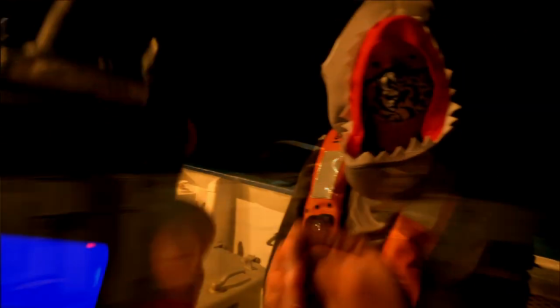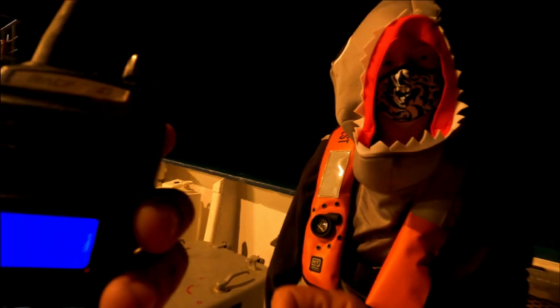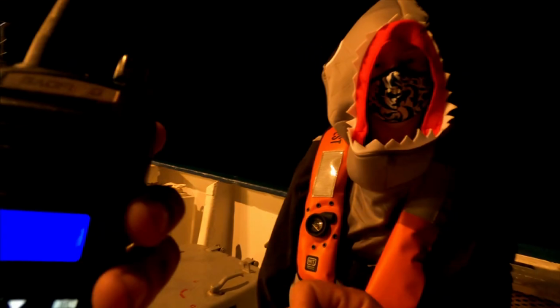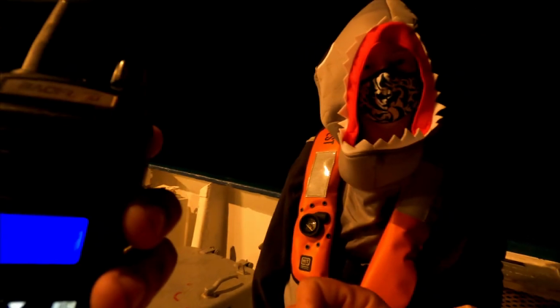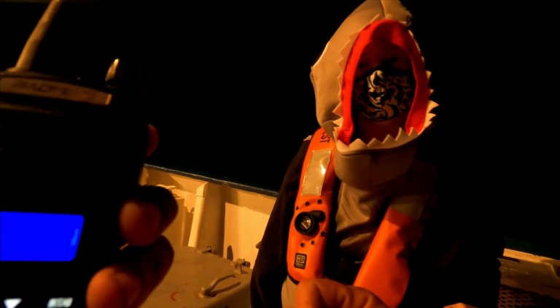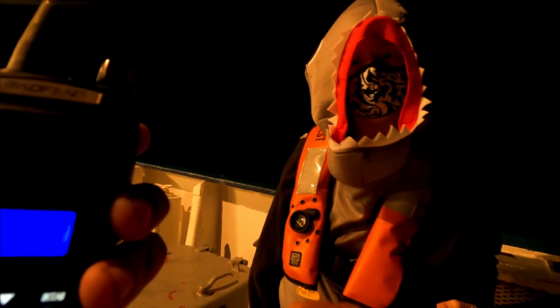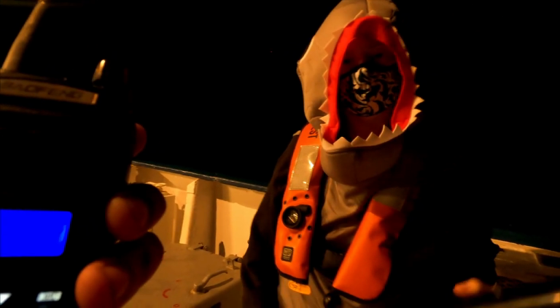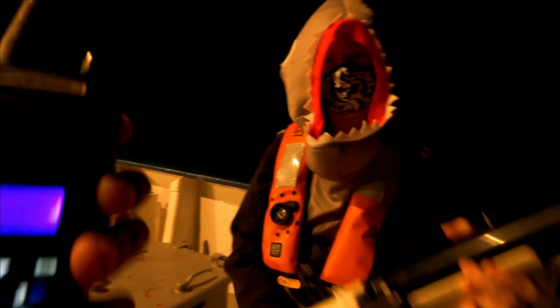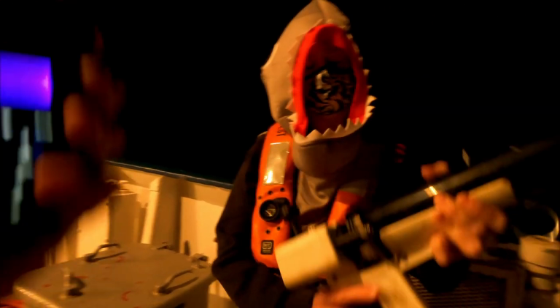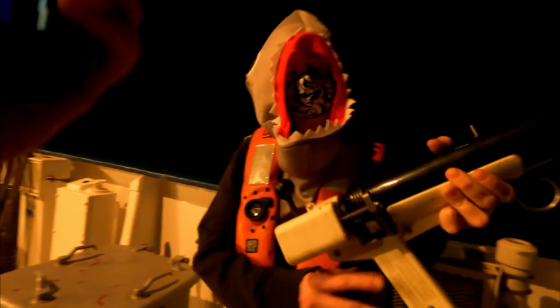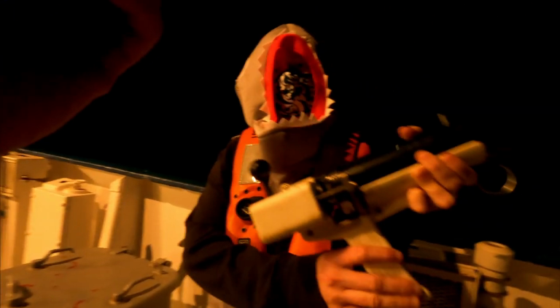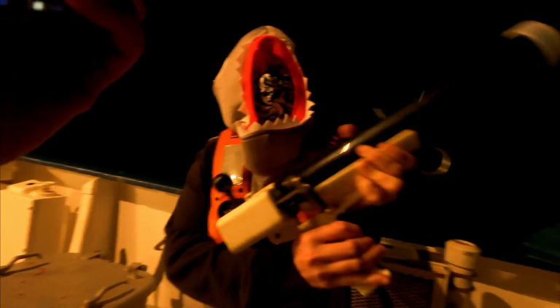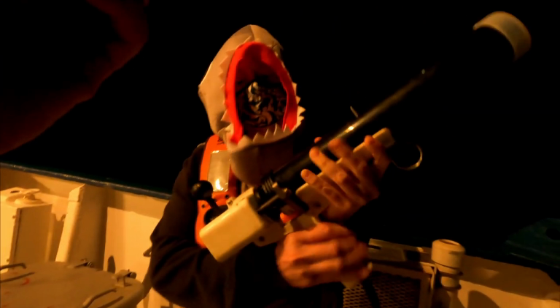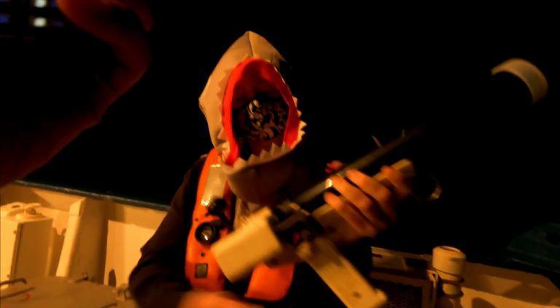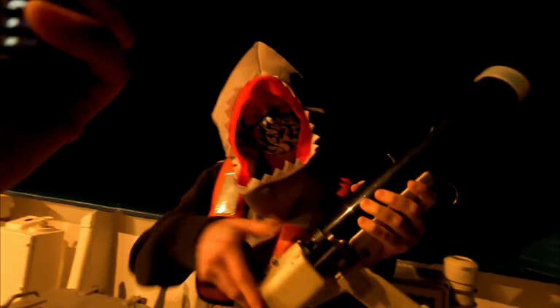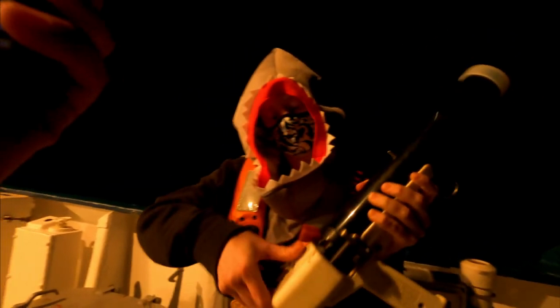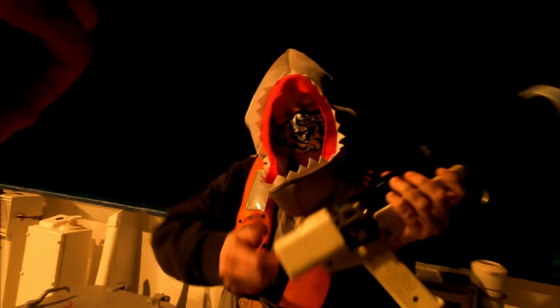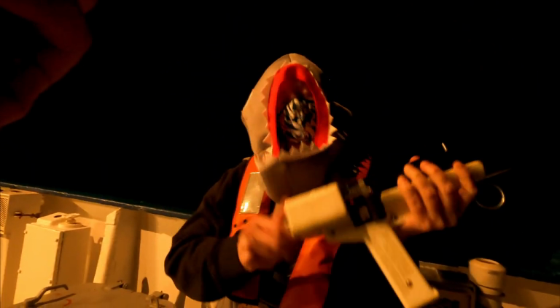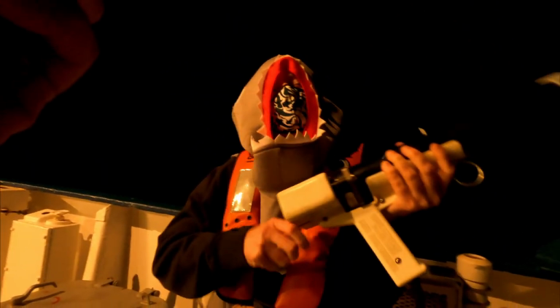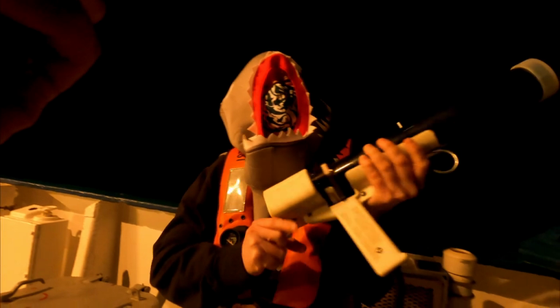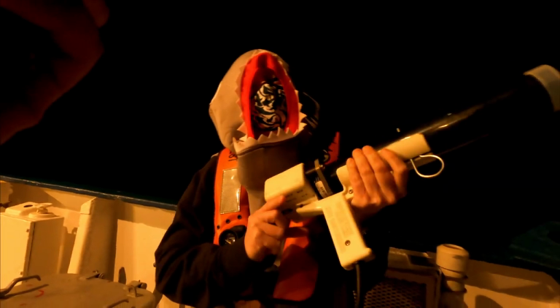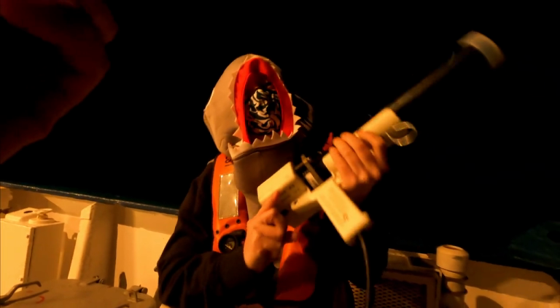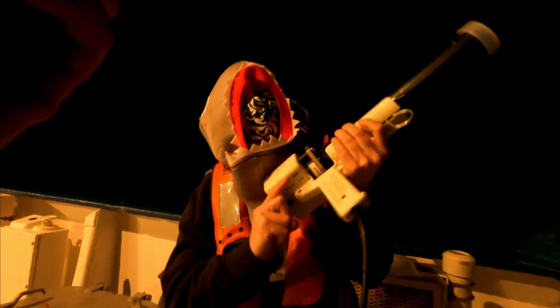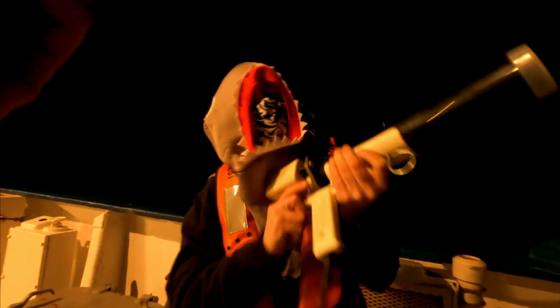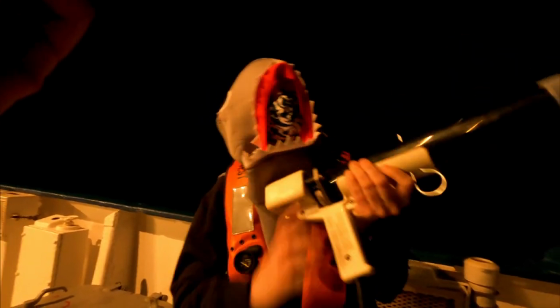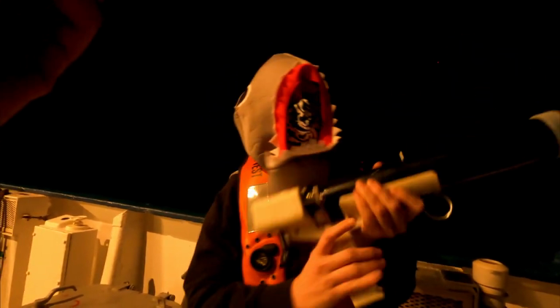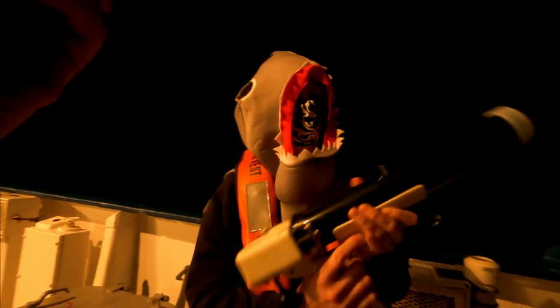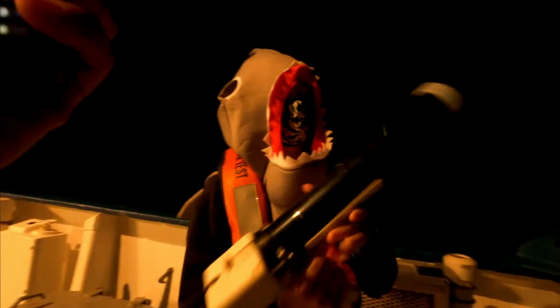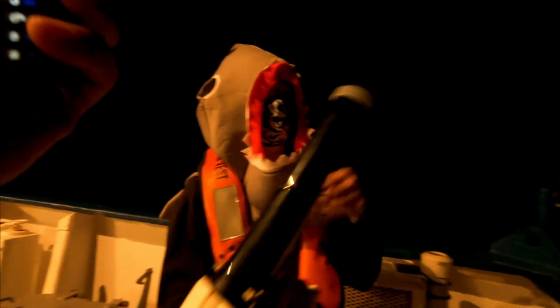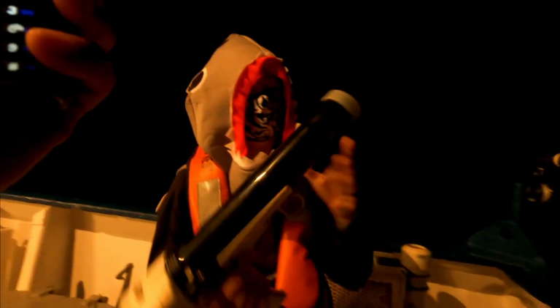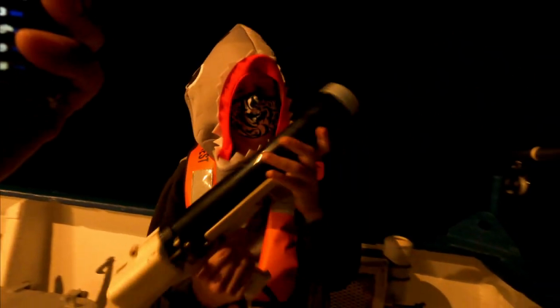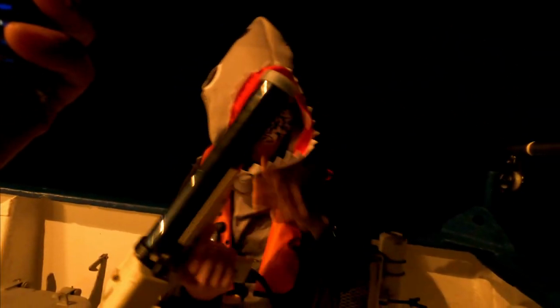Did you load the probe? Roger. Loaded the probe. Roger. Loaded the probe.